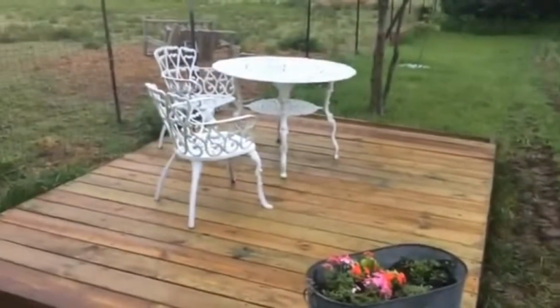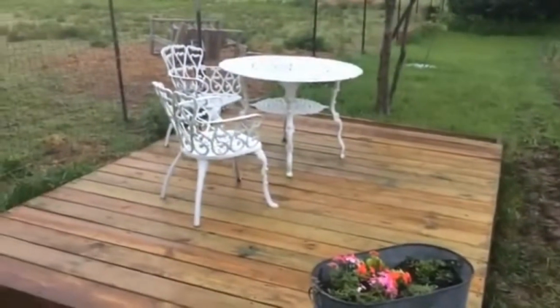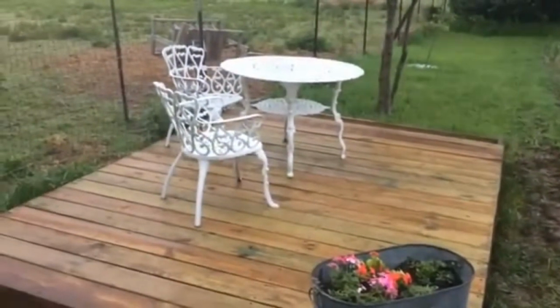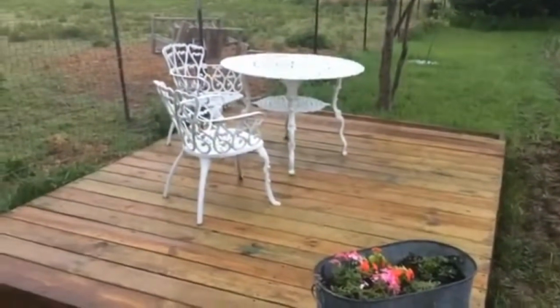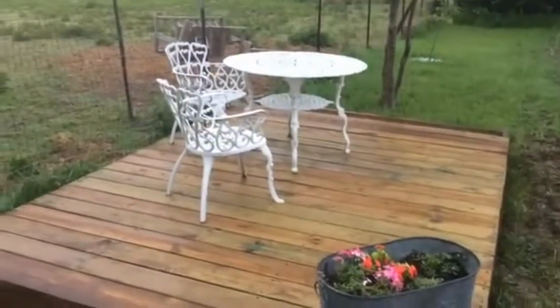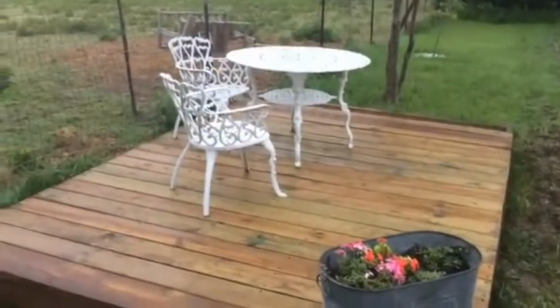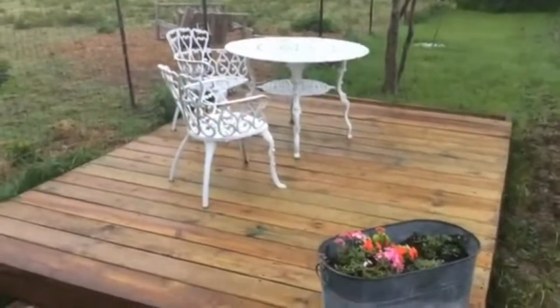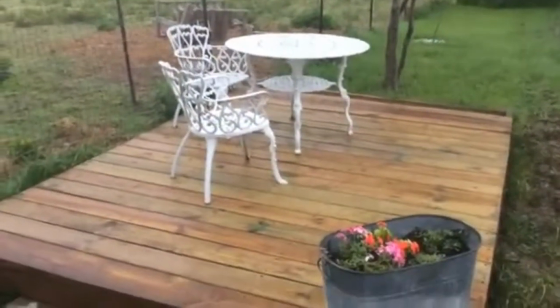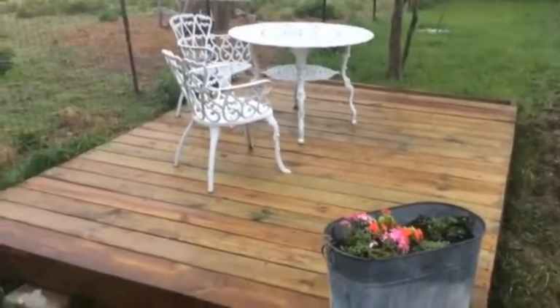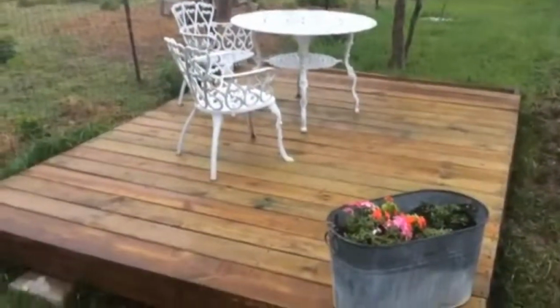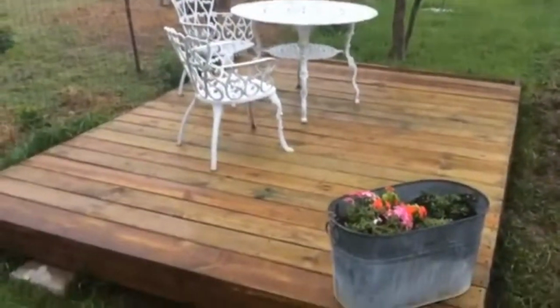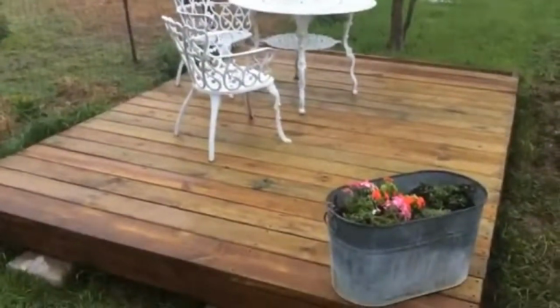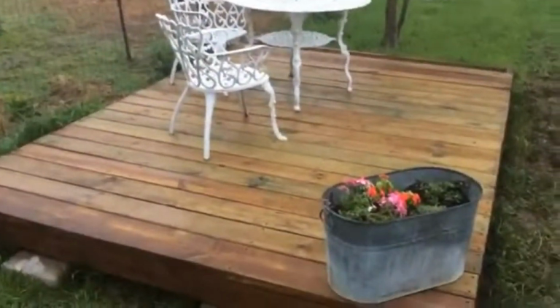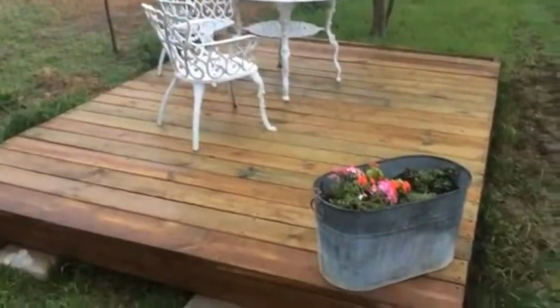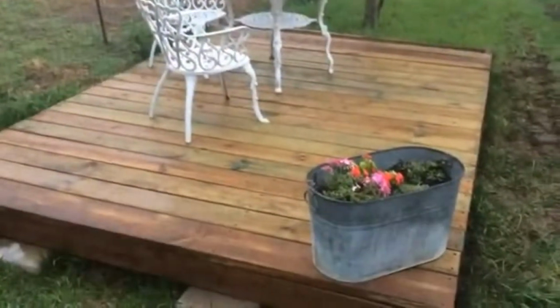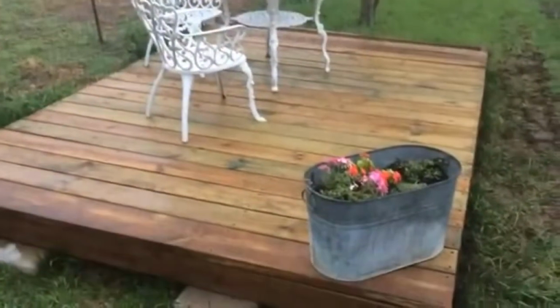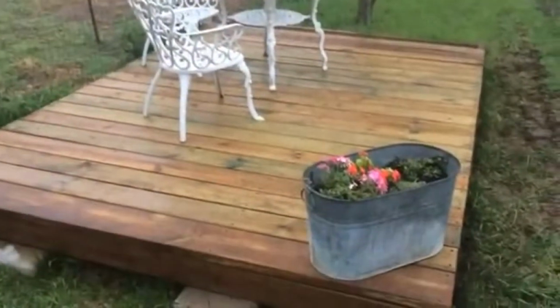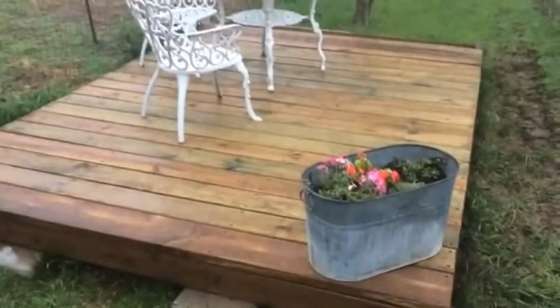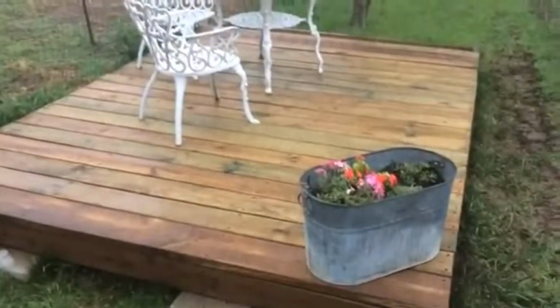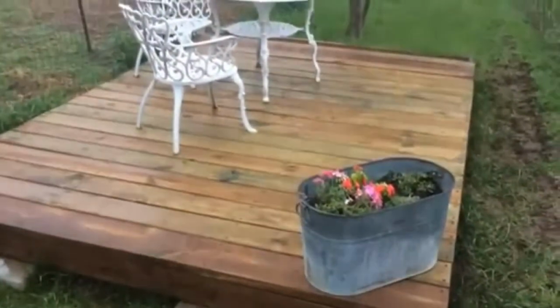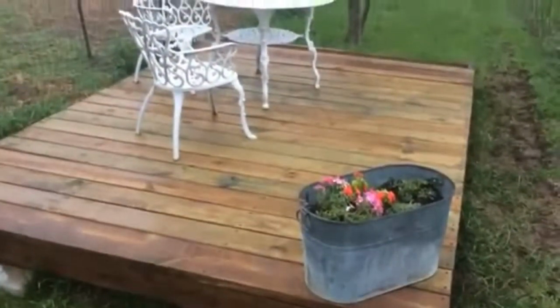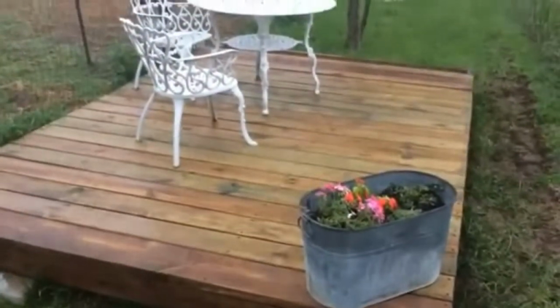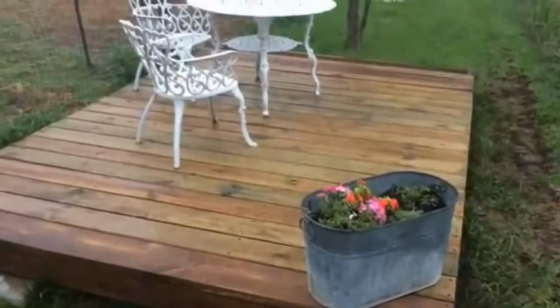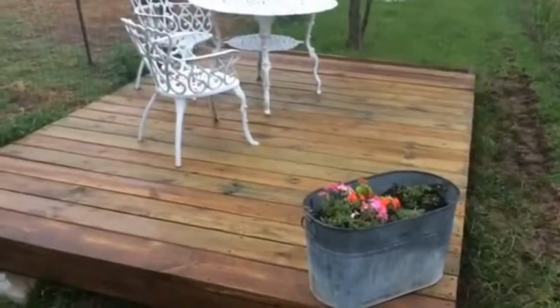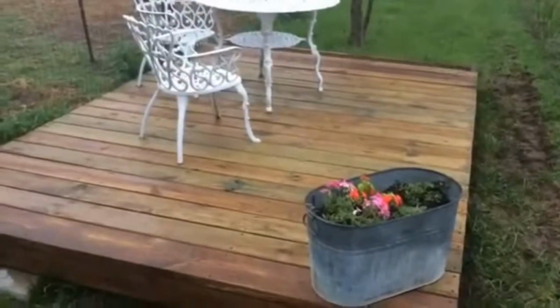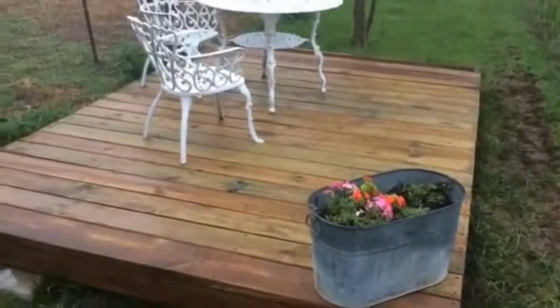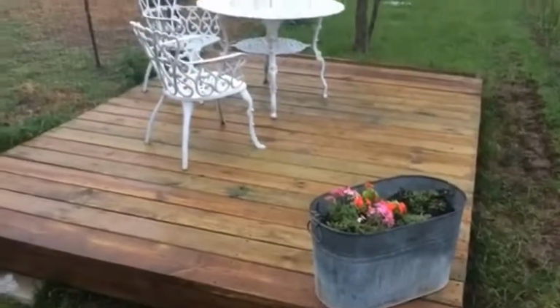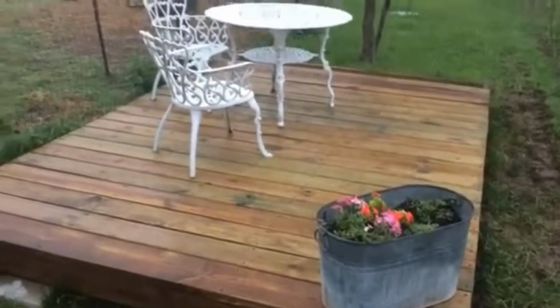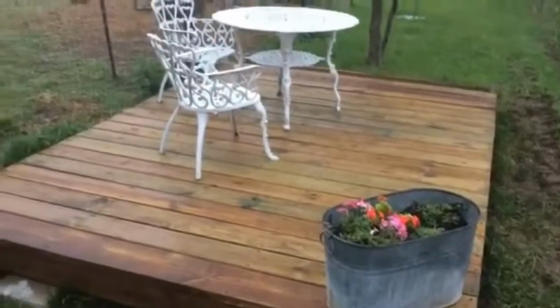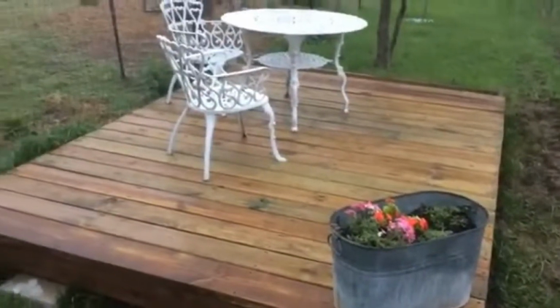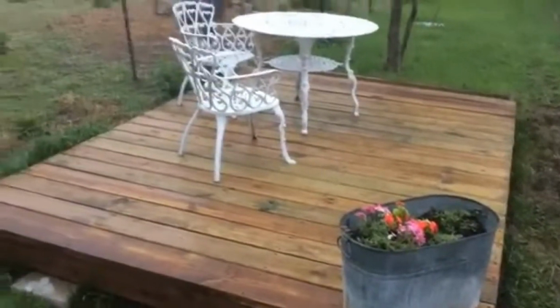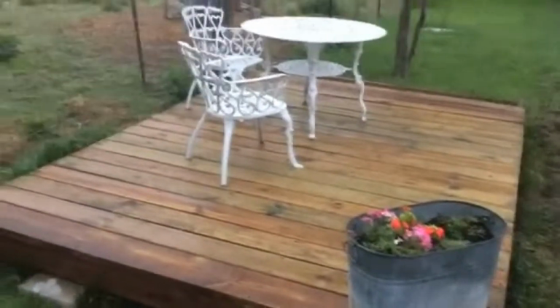There's a quick little video on the deck and how to stain it. Hope y'all enjoyed. Live well and God bless.